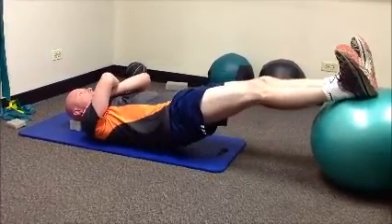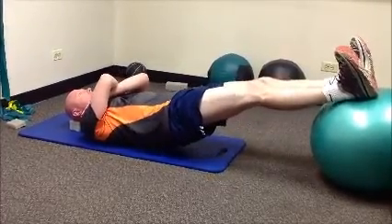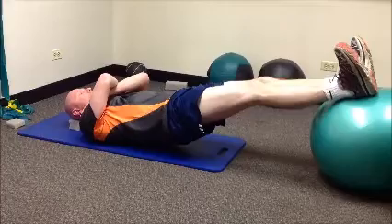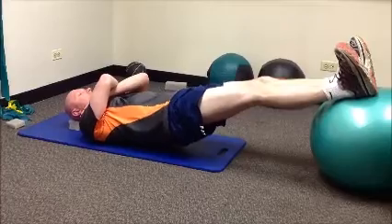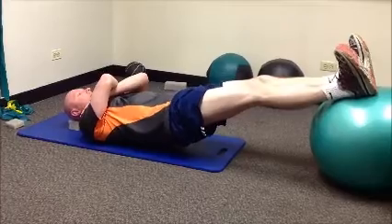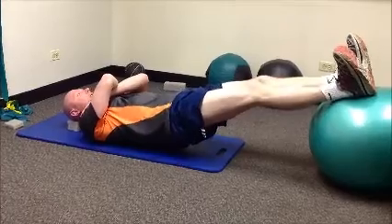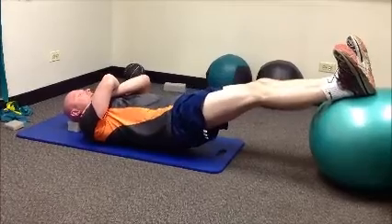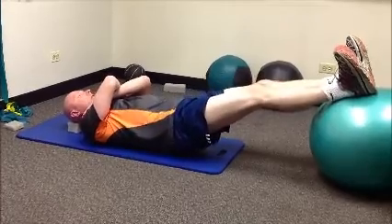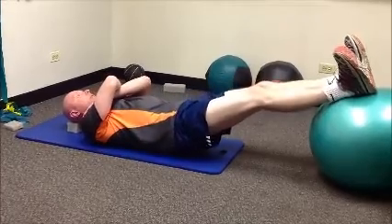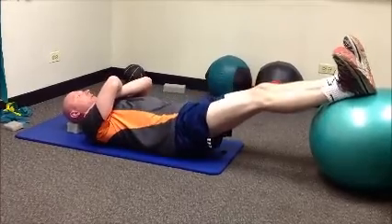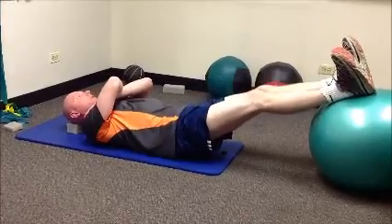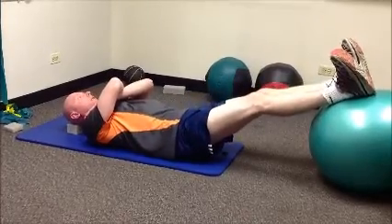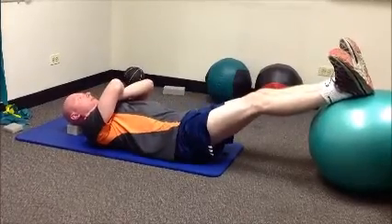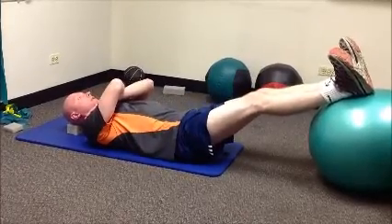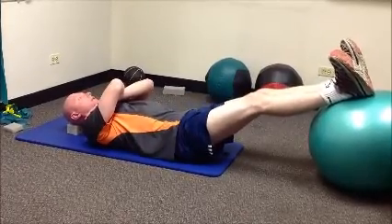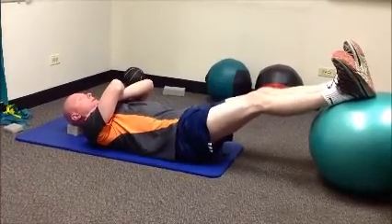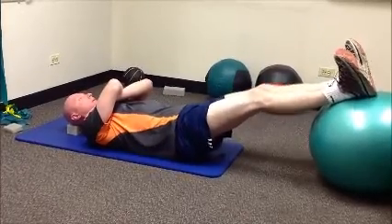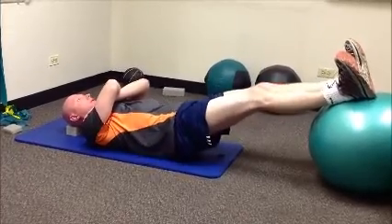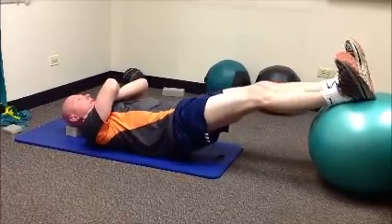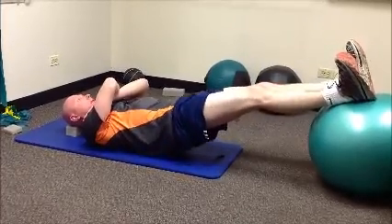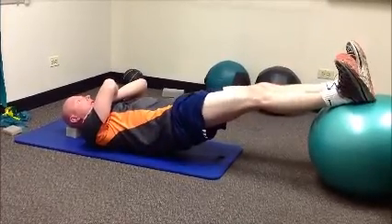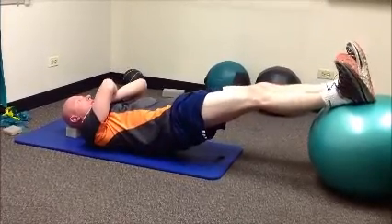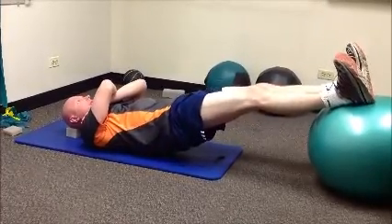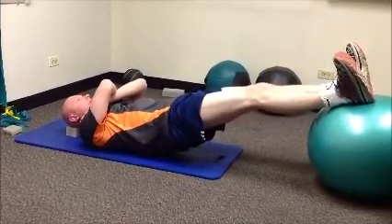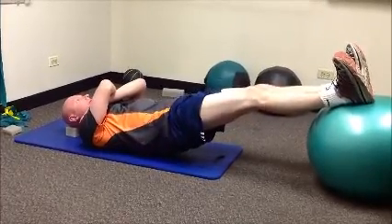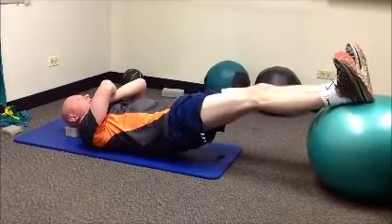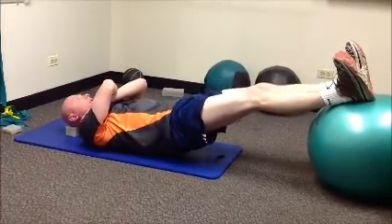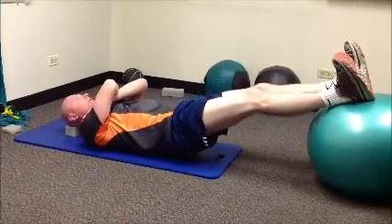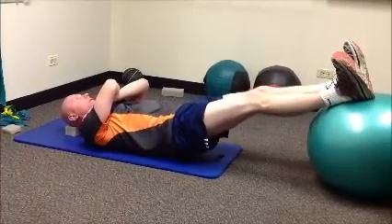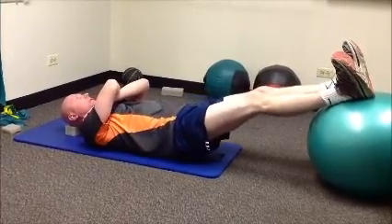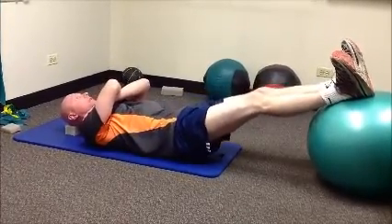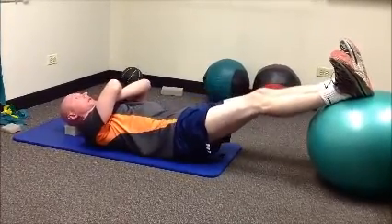Always breathe comfortably and nicely with your exercise routine. Don't ever hold your breath.